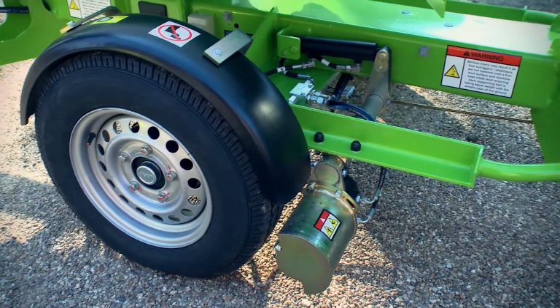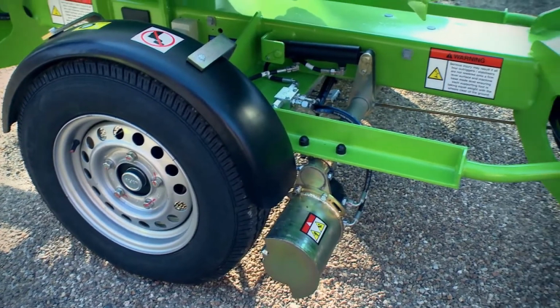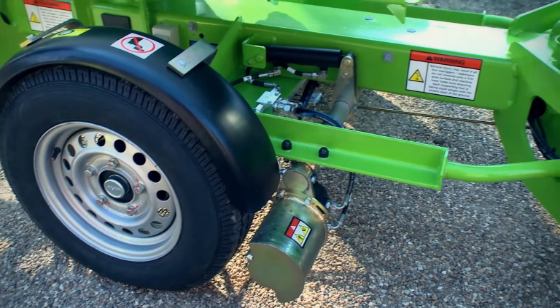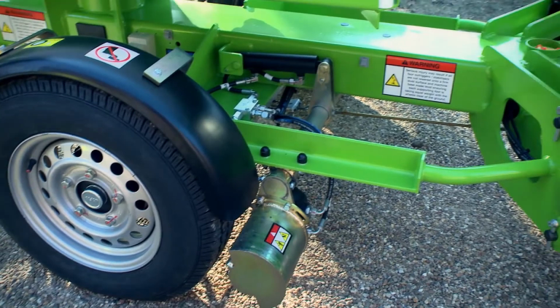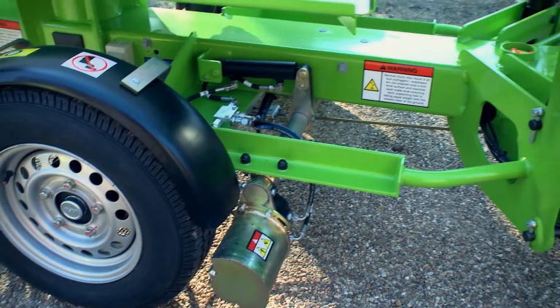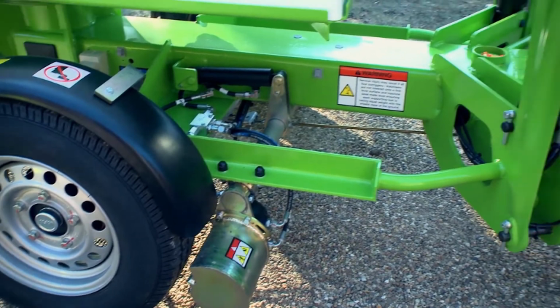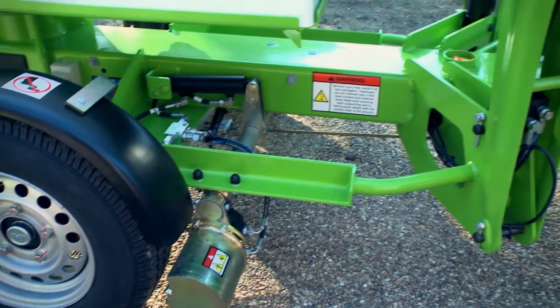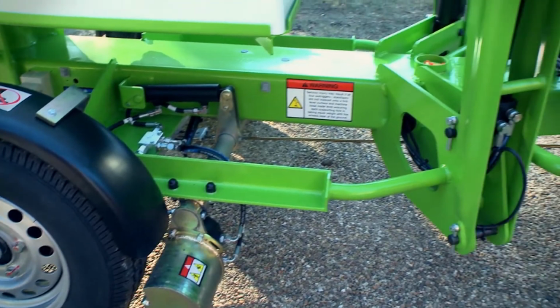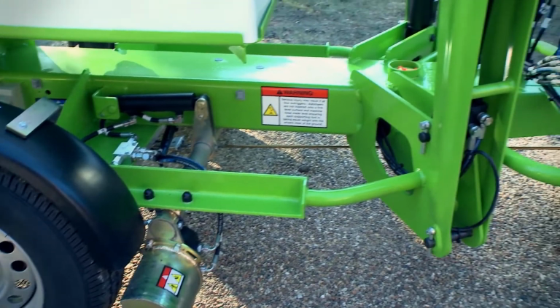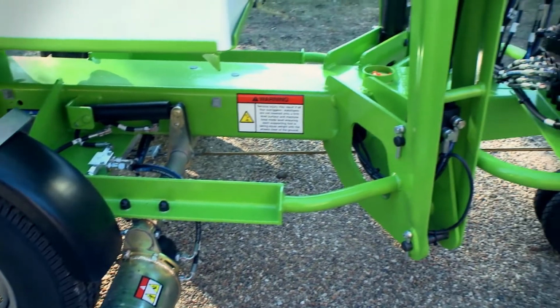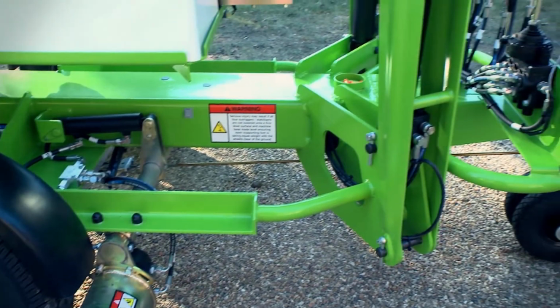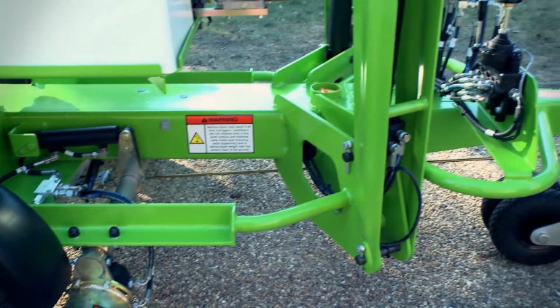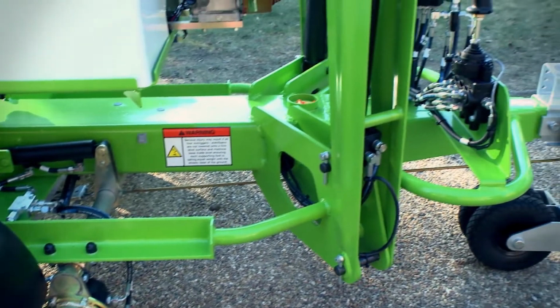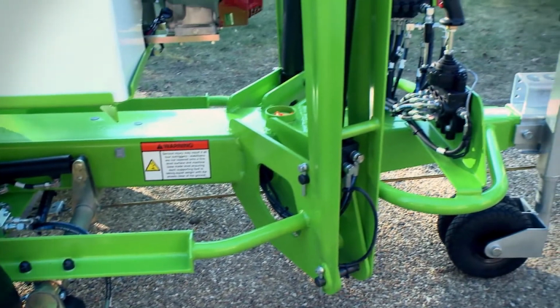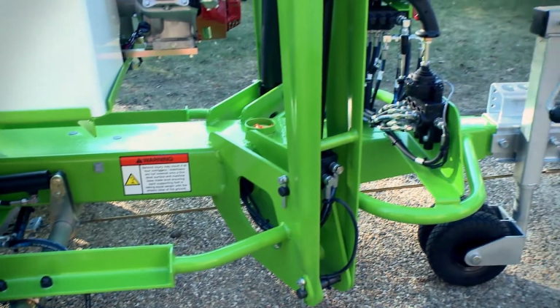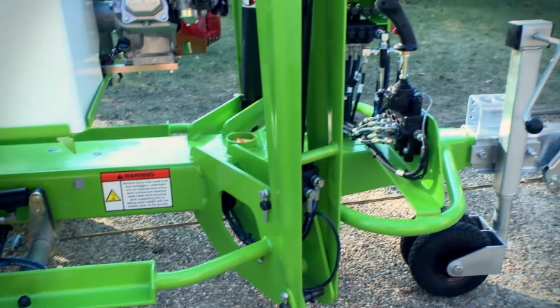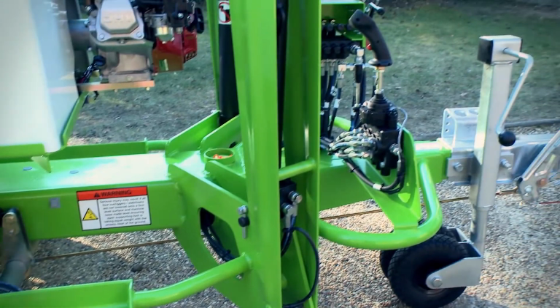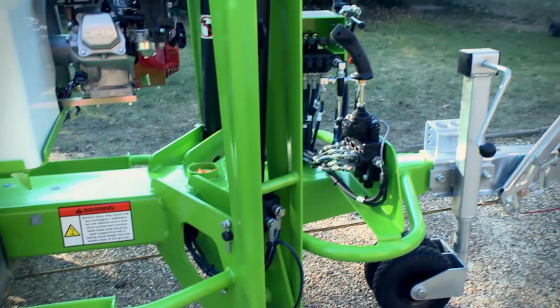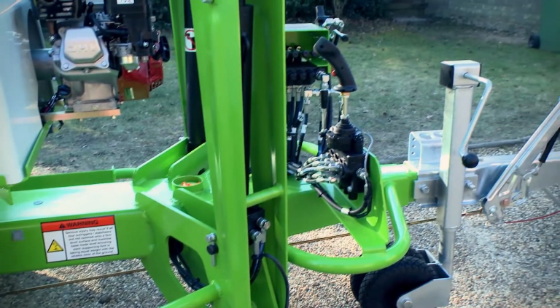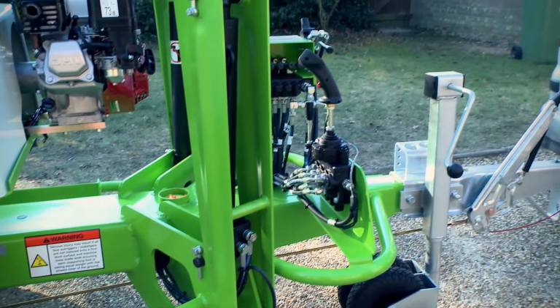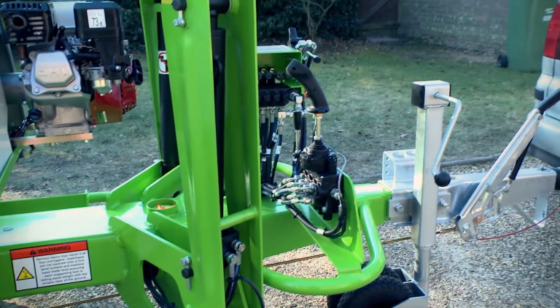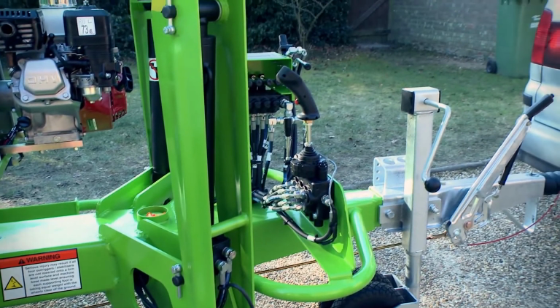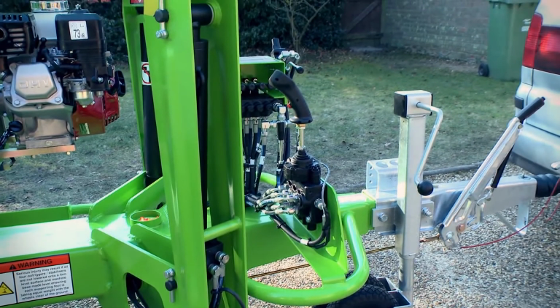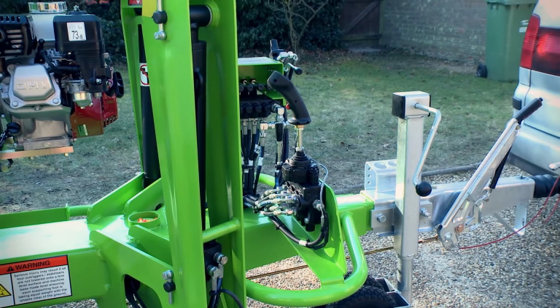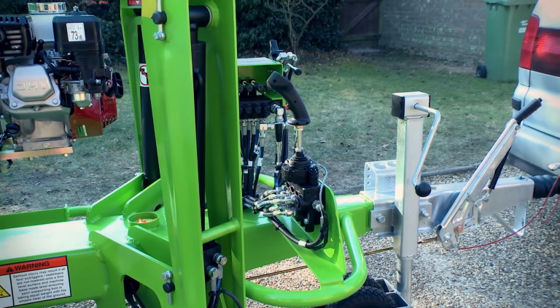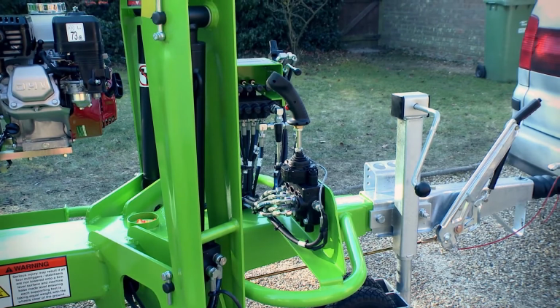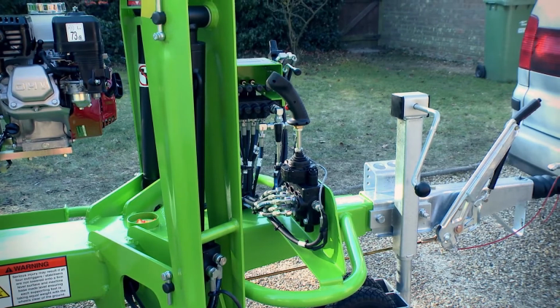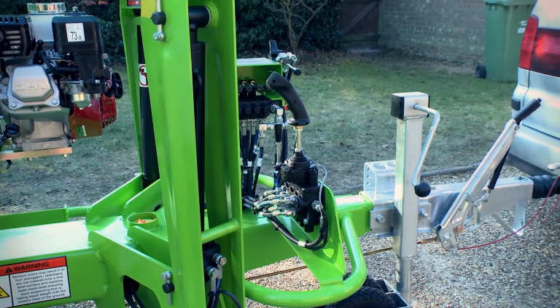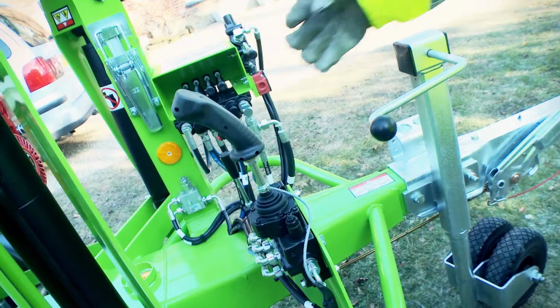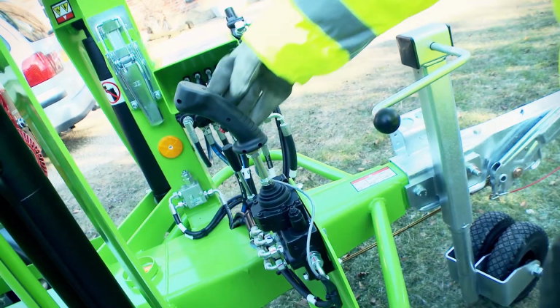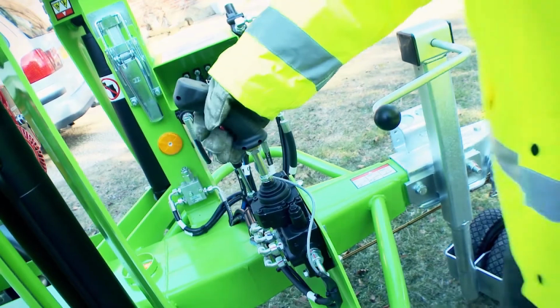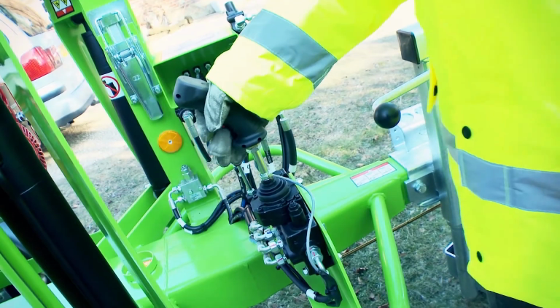Operated from controls next to the tow hitch, Nifty Traction Drive allows an operator to maximize their effectiveness on any series of tasks.